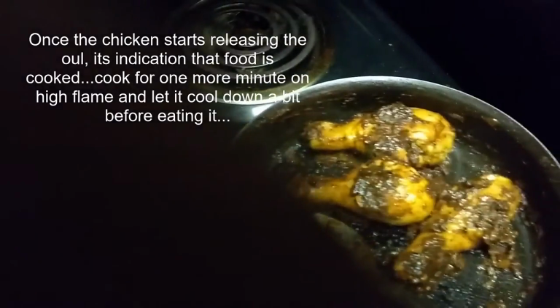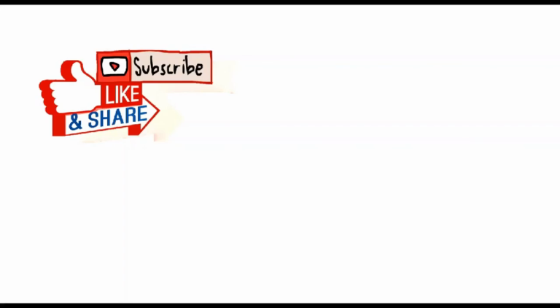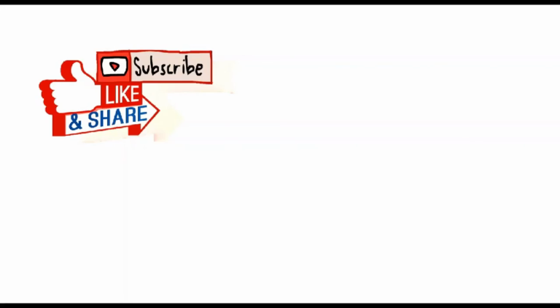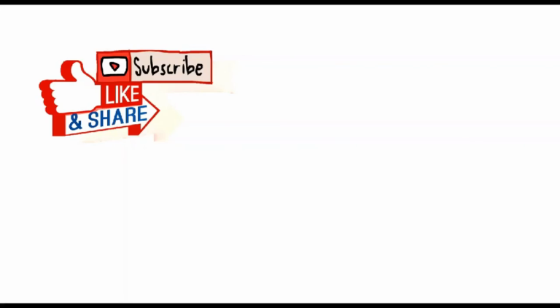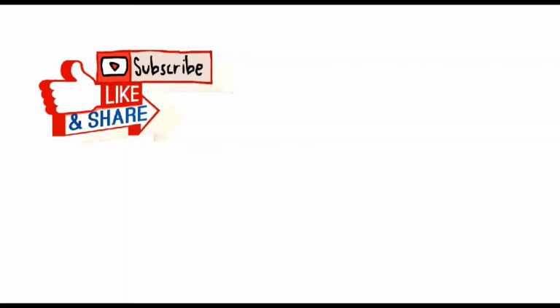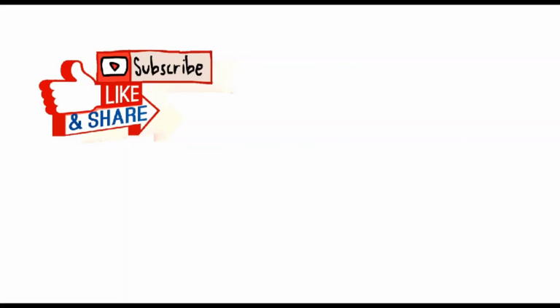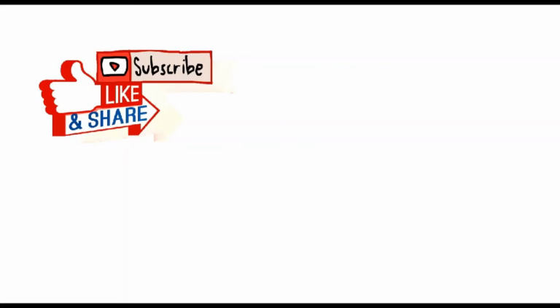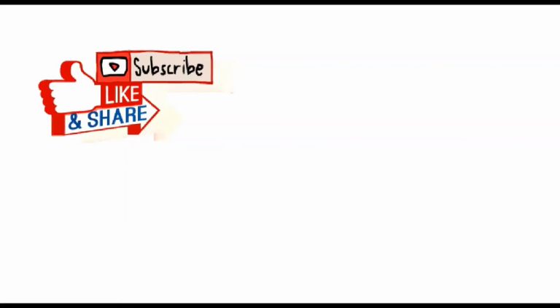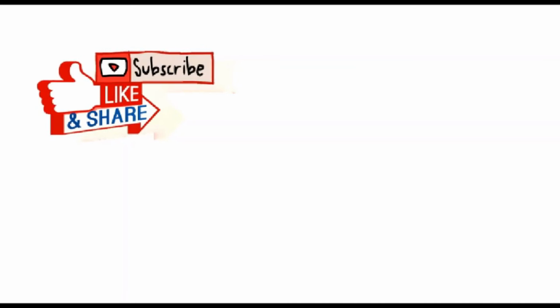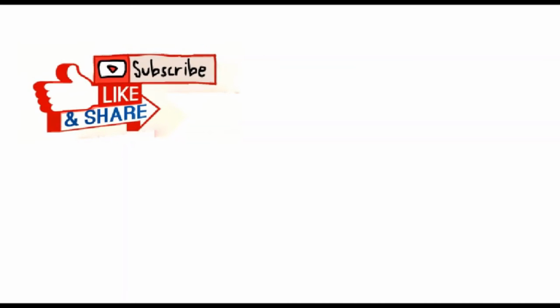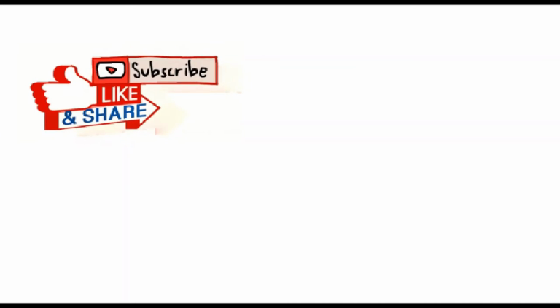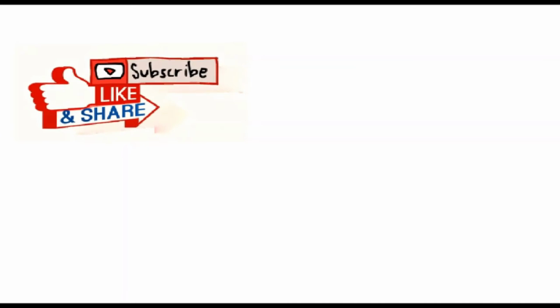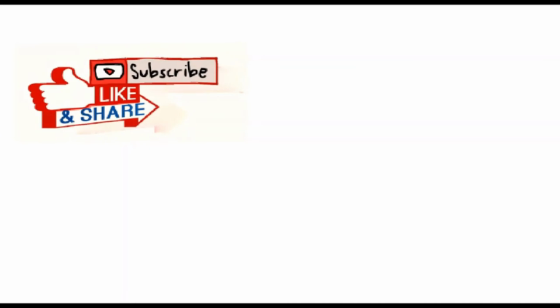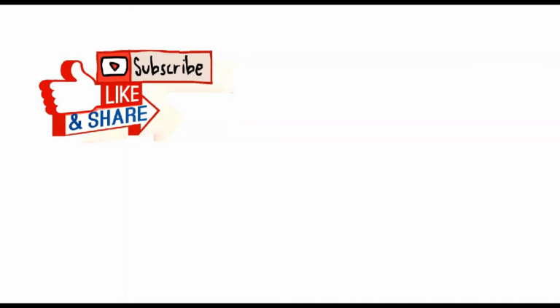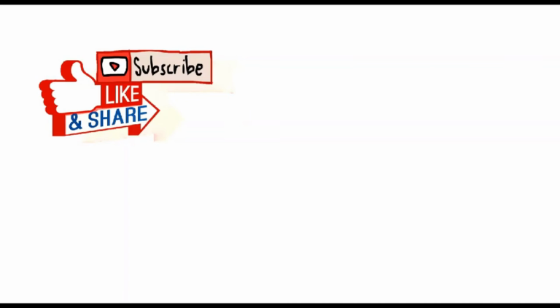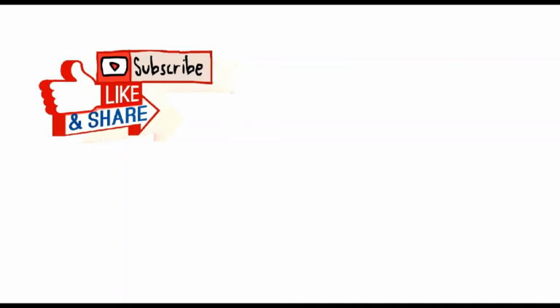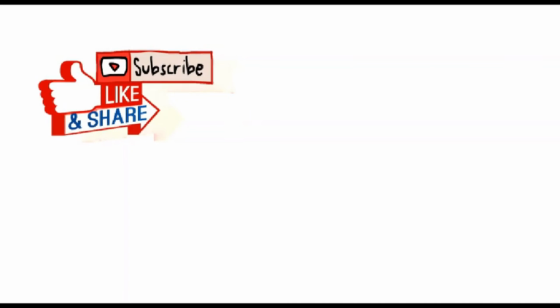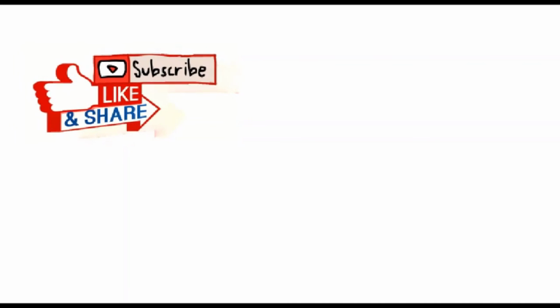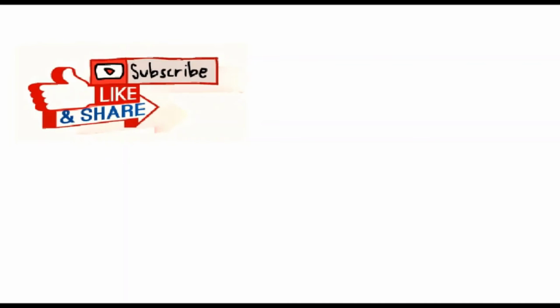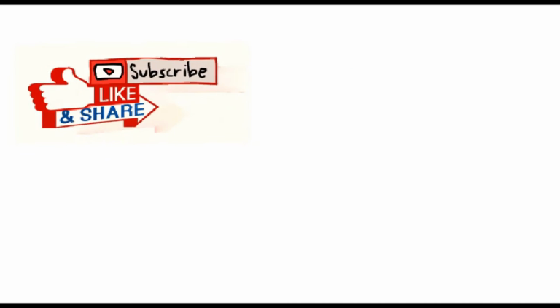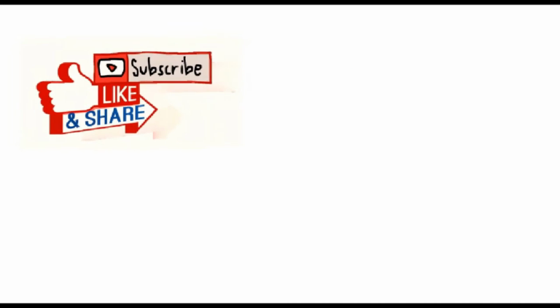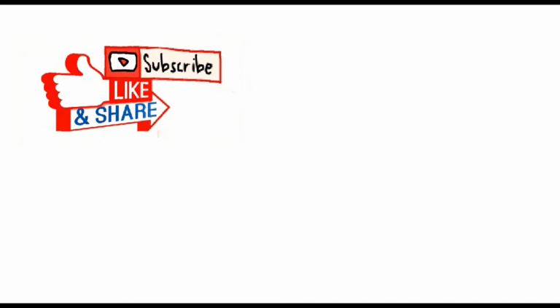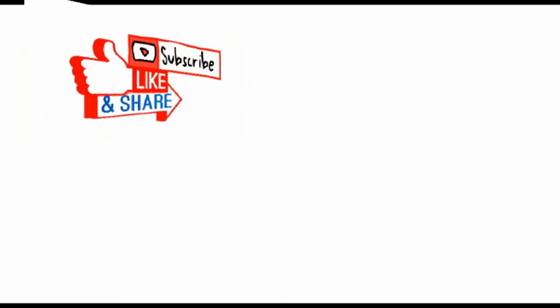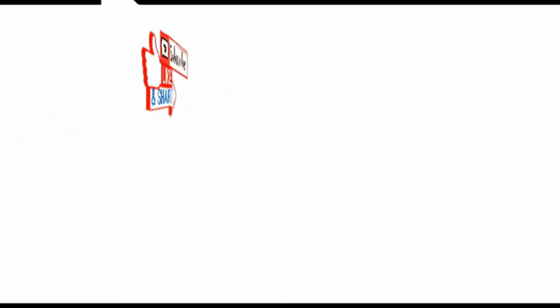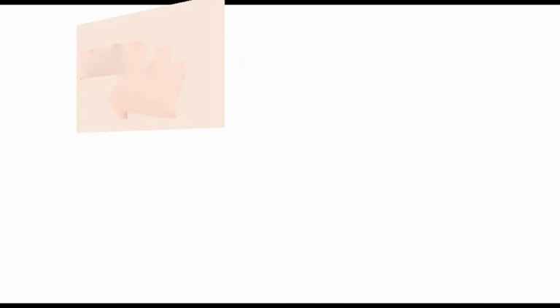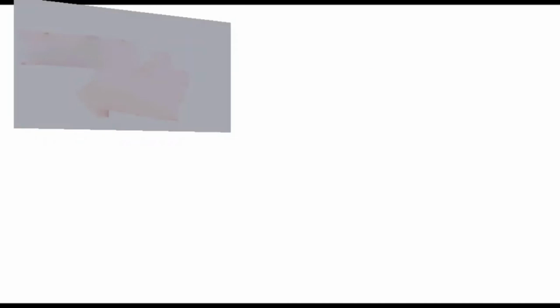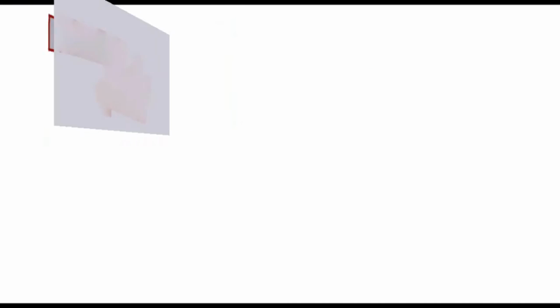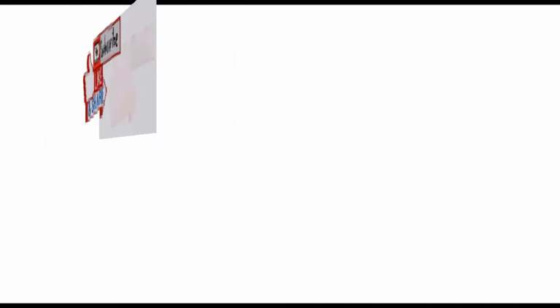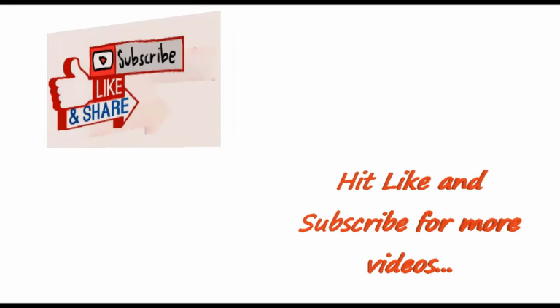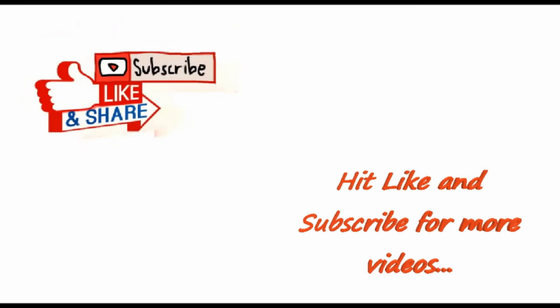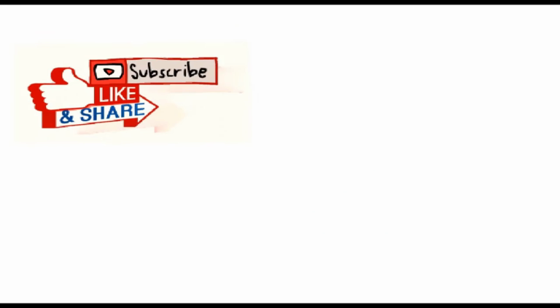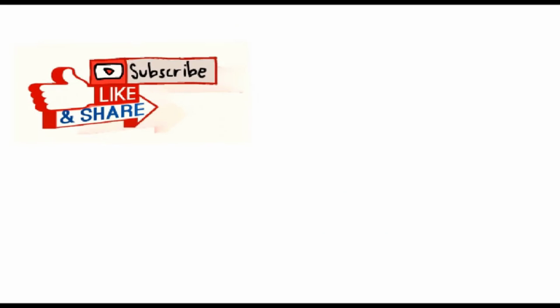Don't forget to hit the like, subscribe, and share button below the video. Thank you!